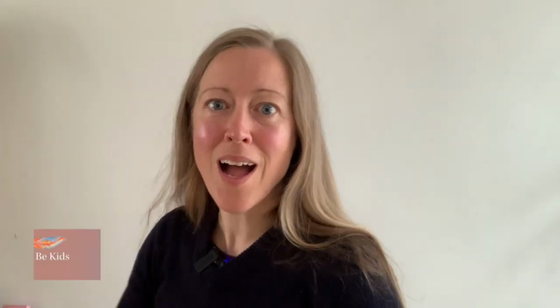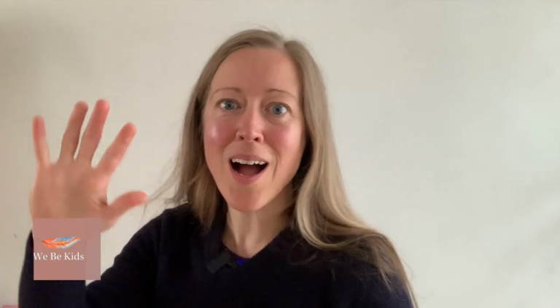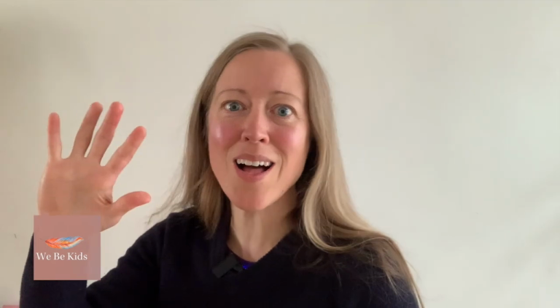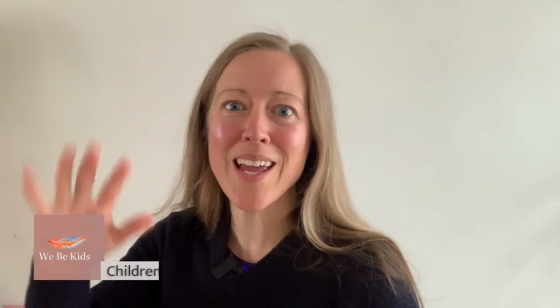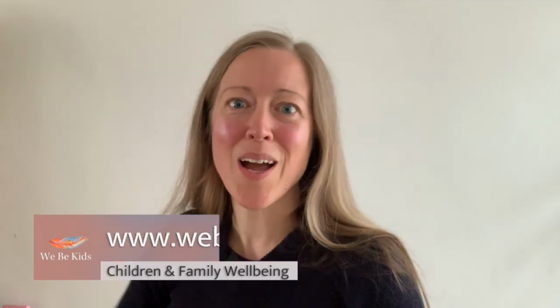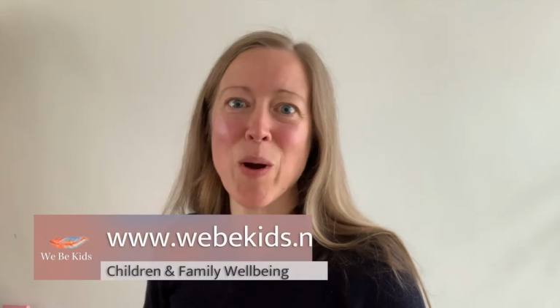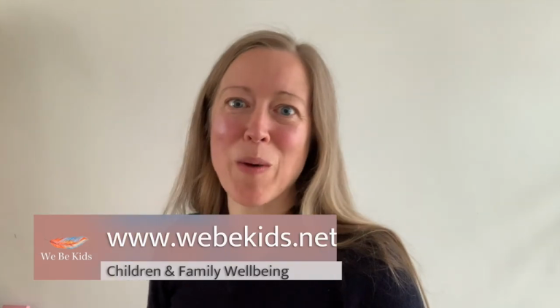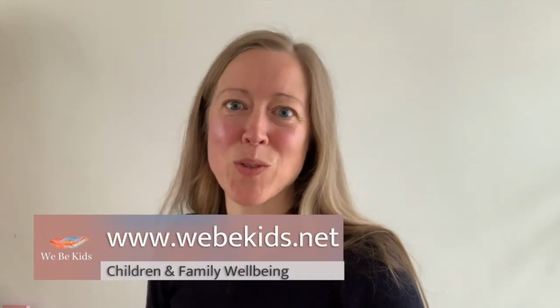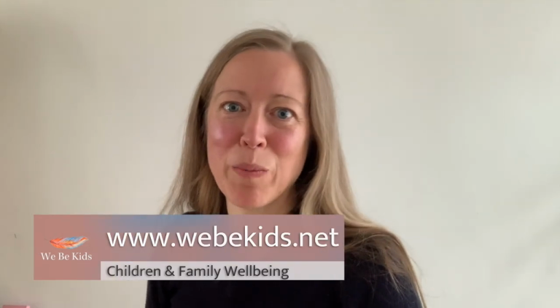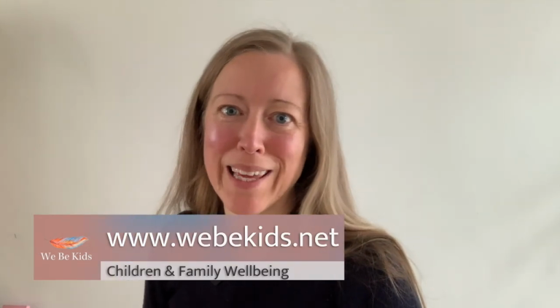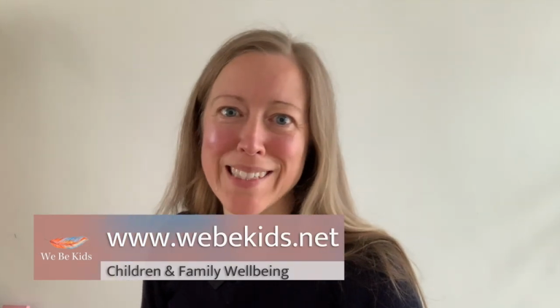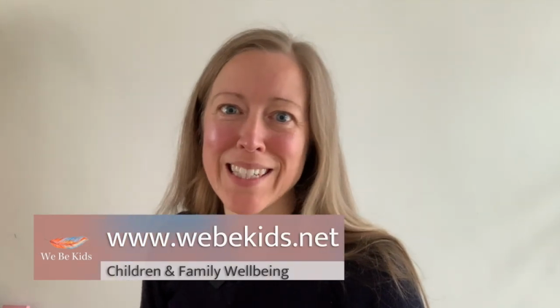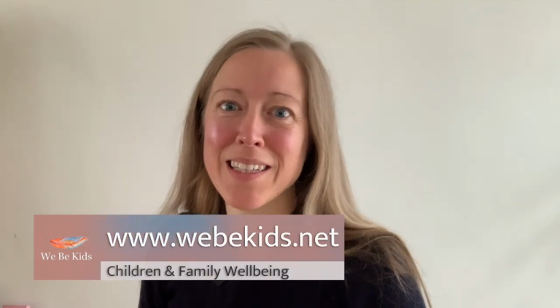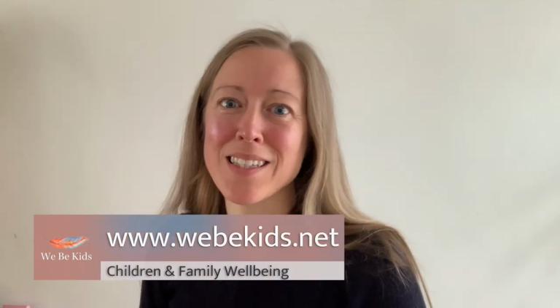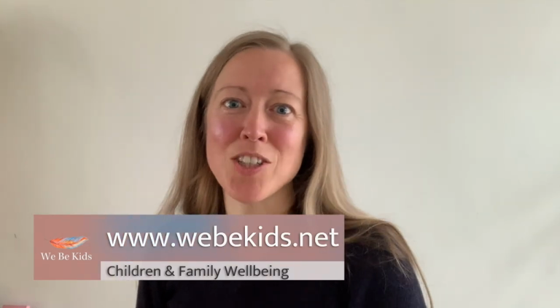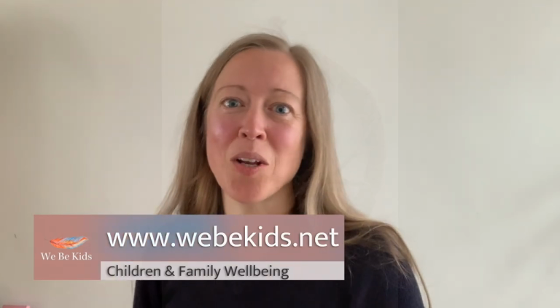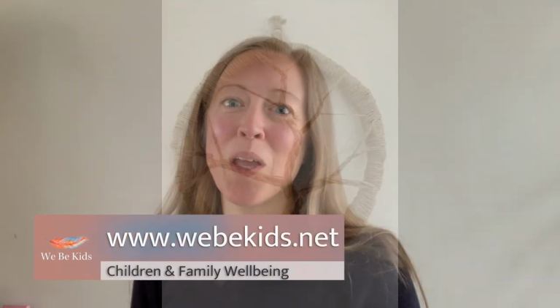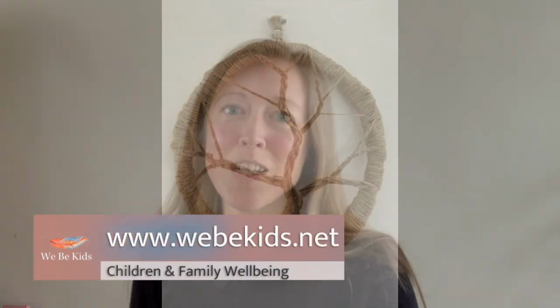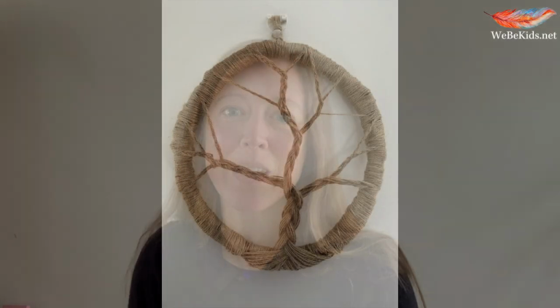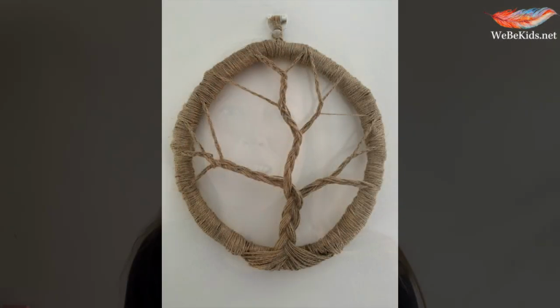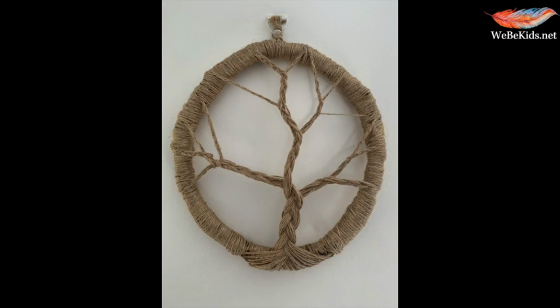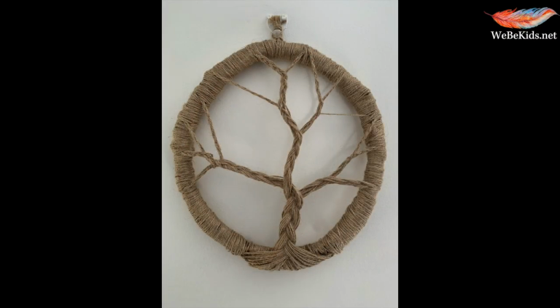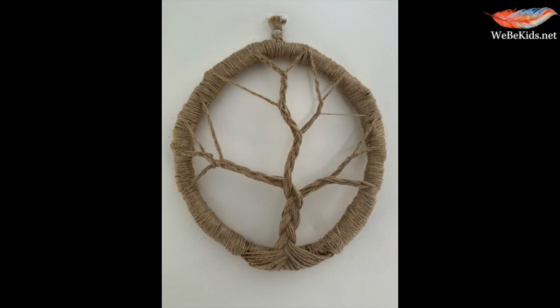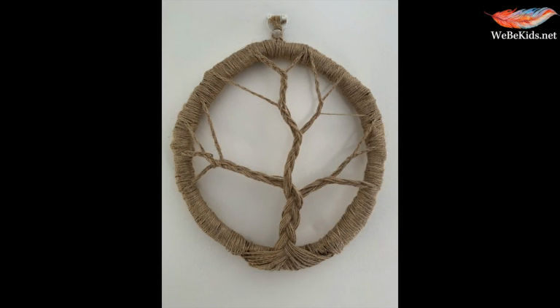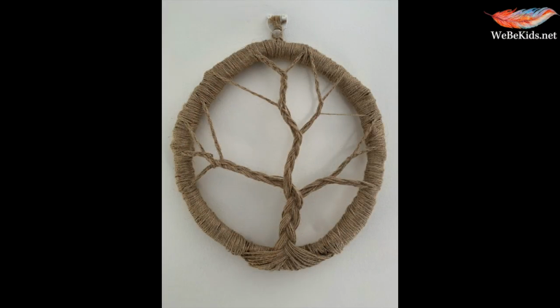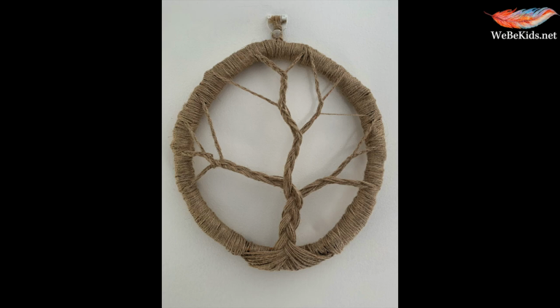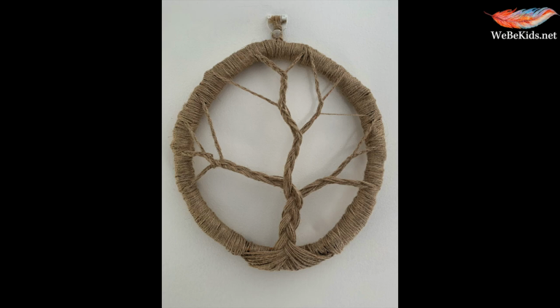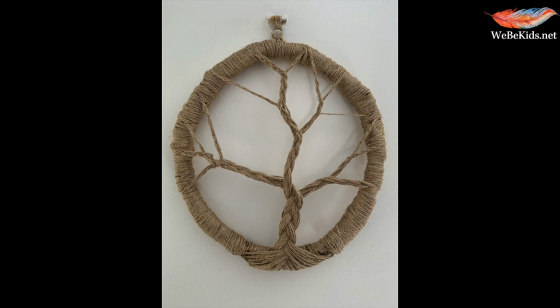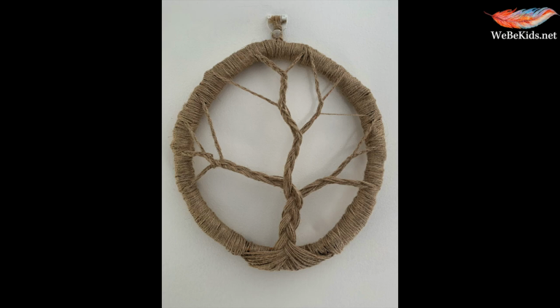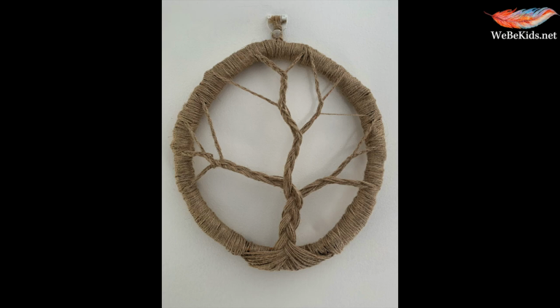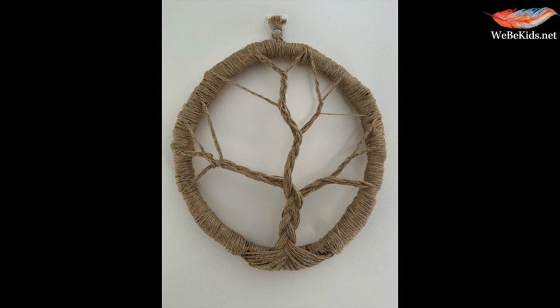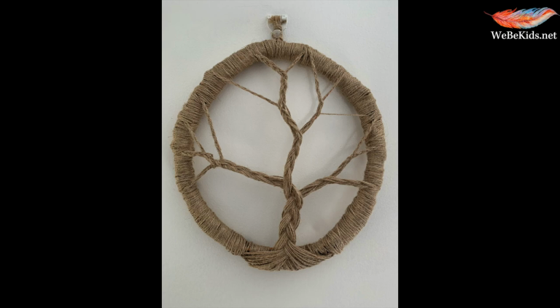Hi and welcome back to Weeby Kids. In this session we are going to be learning how to make a nature inspired plaited tree.